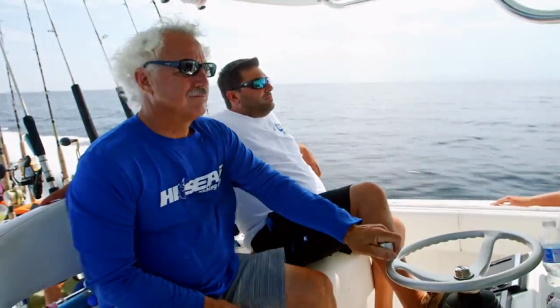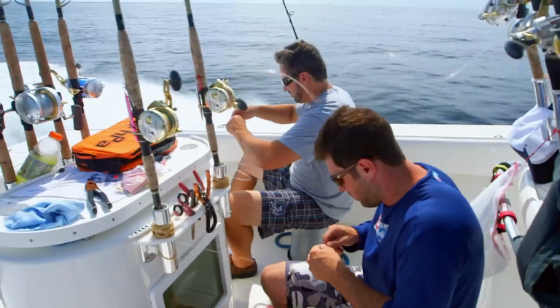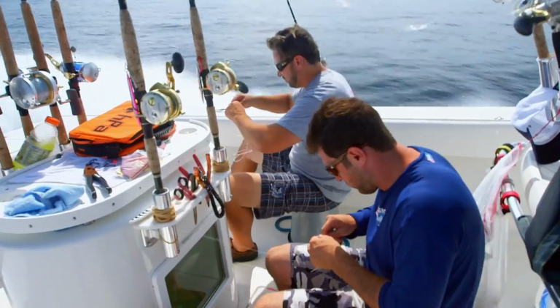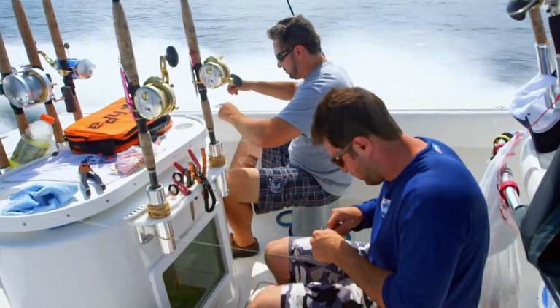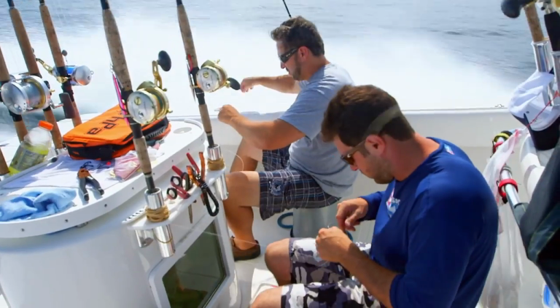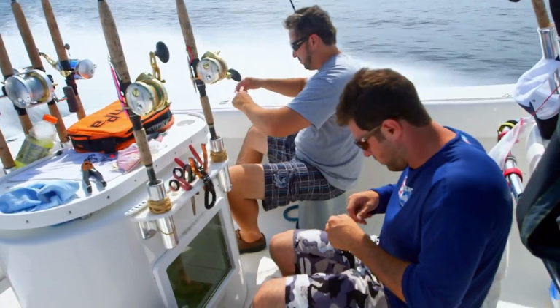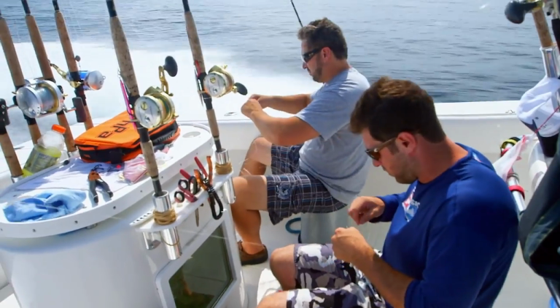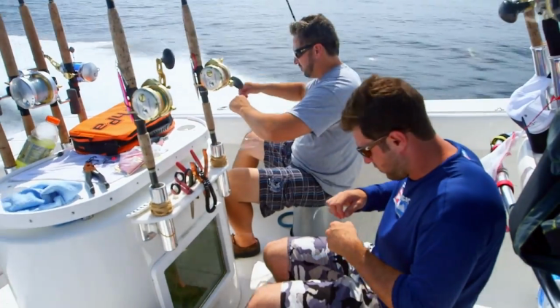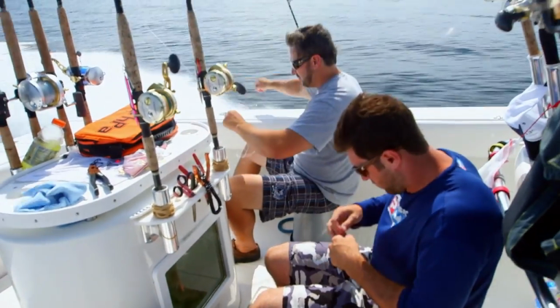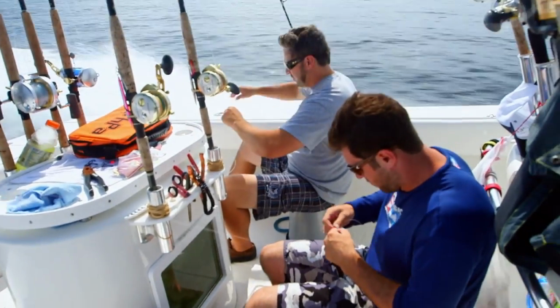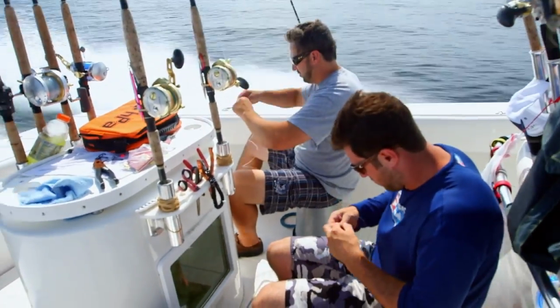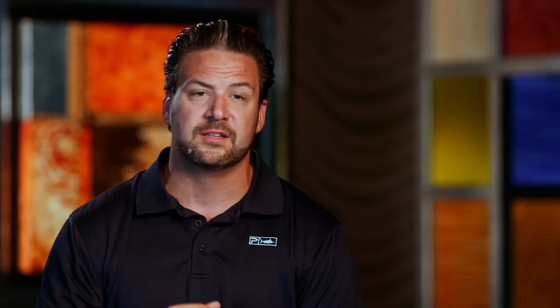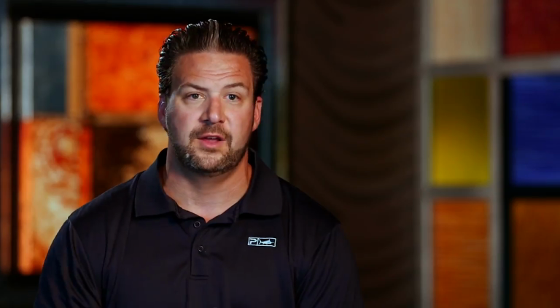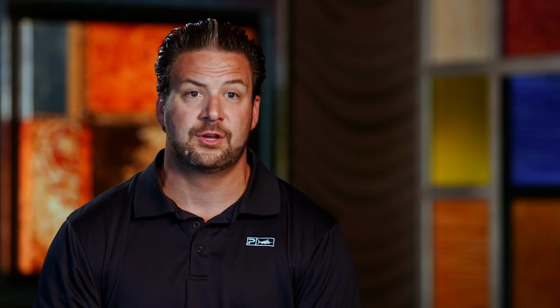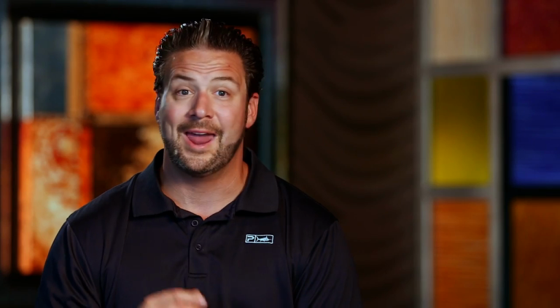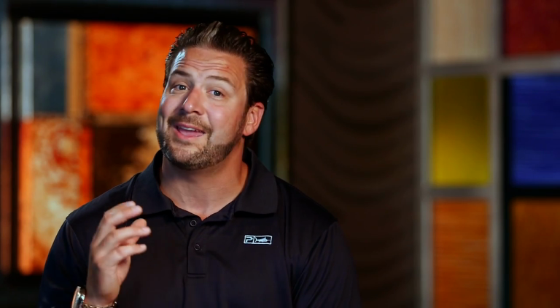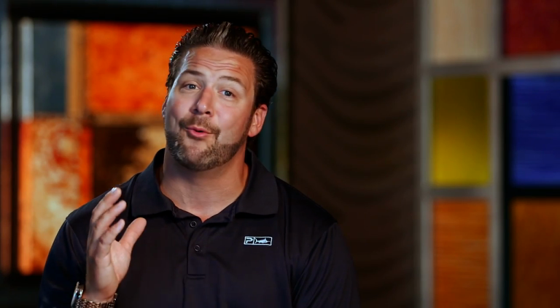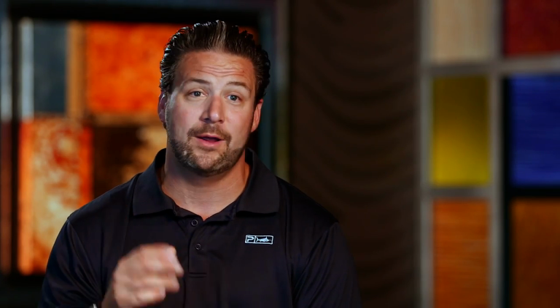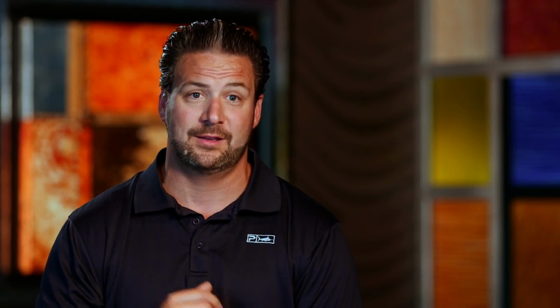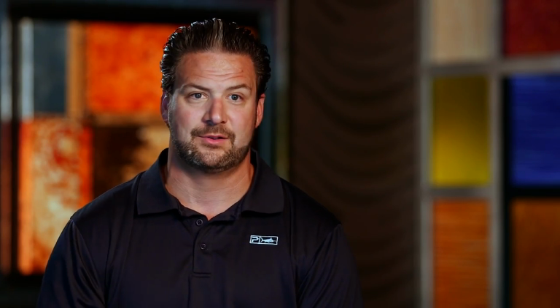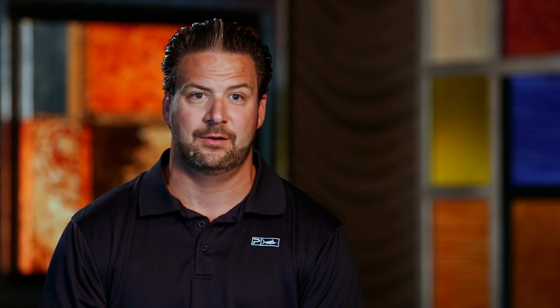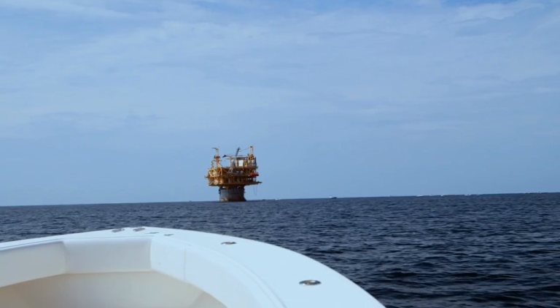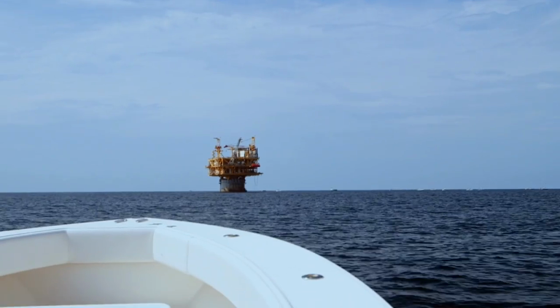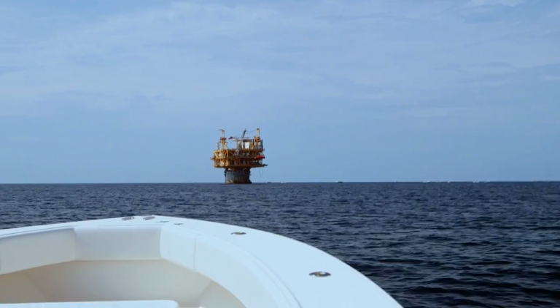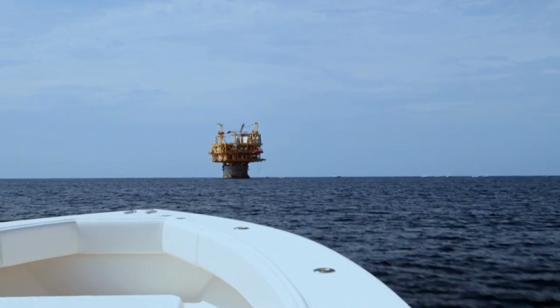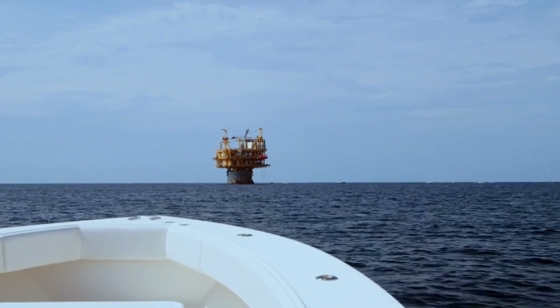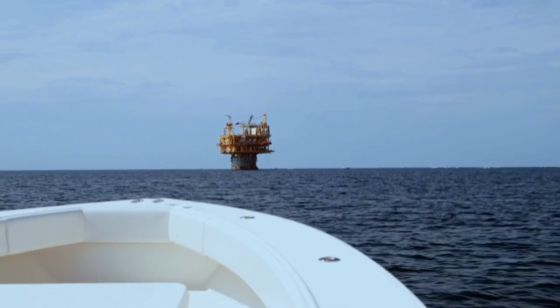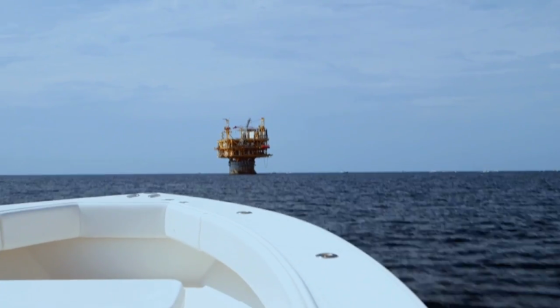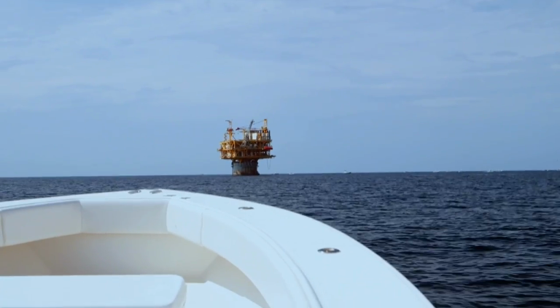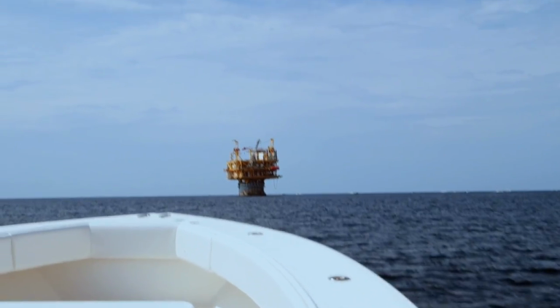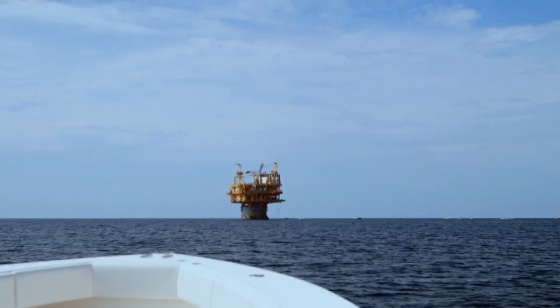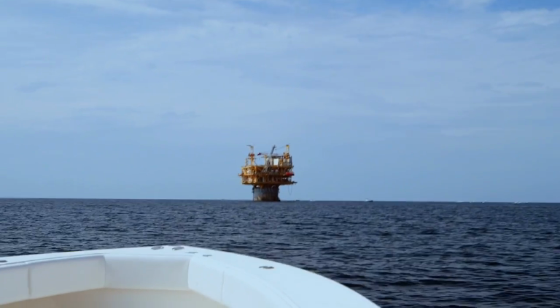We have a bet going on the boat to see who can catch the biggest fish, and I can't wait to get started. But before we go after the big game, we've got to catch some bait.